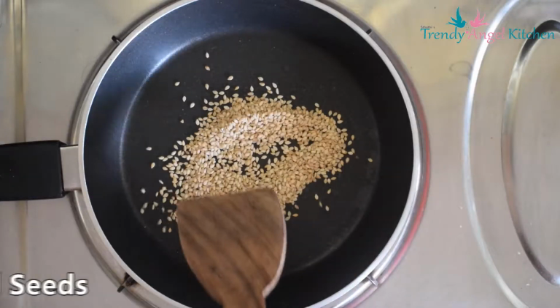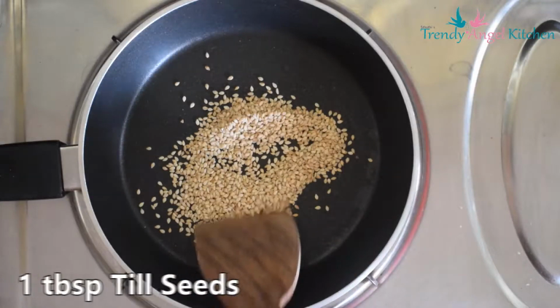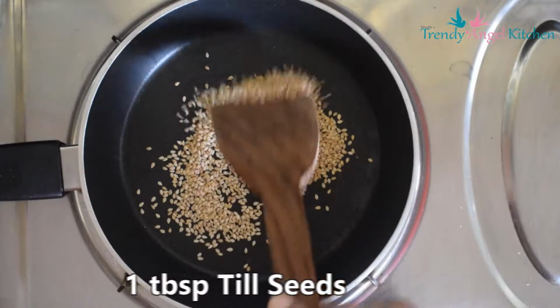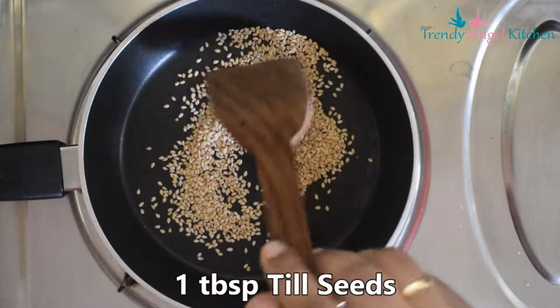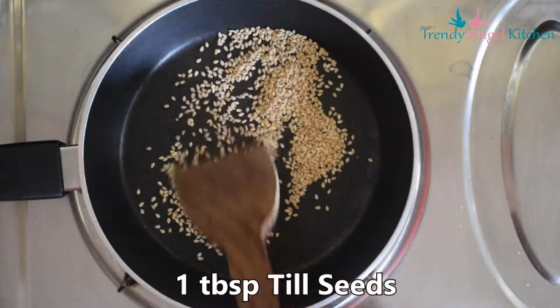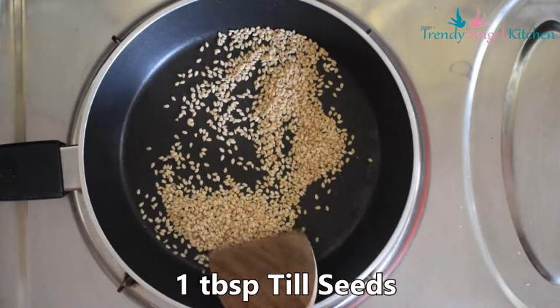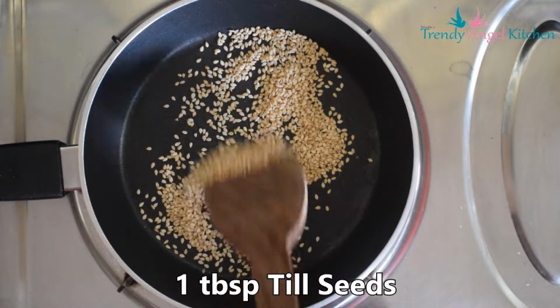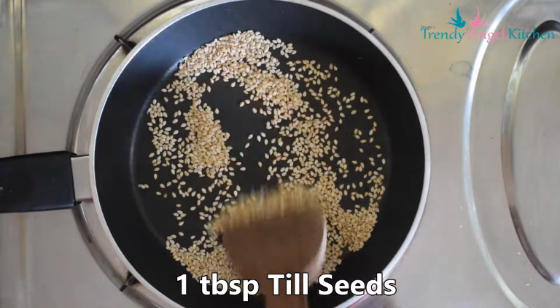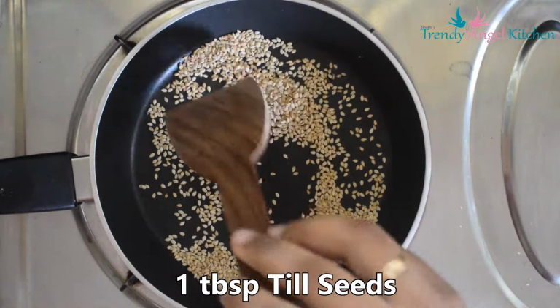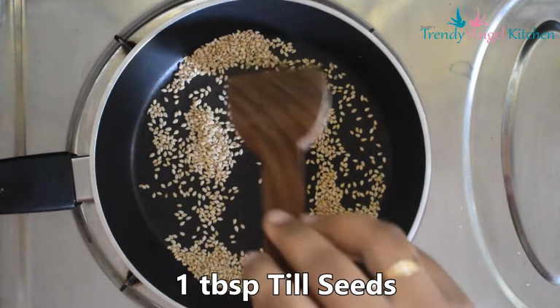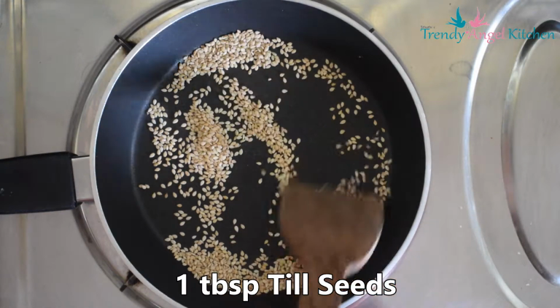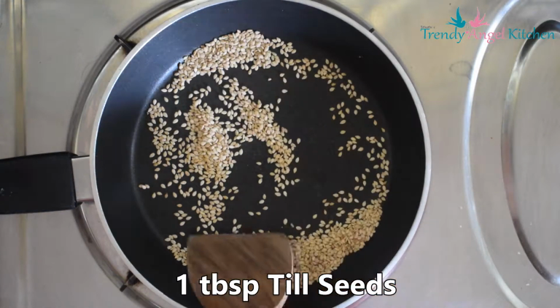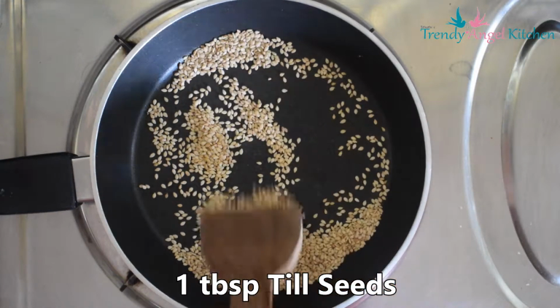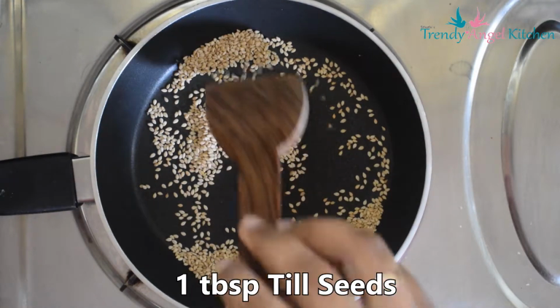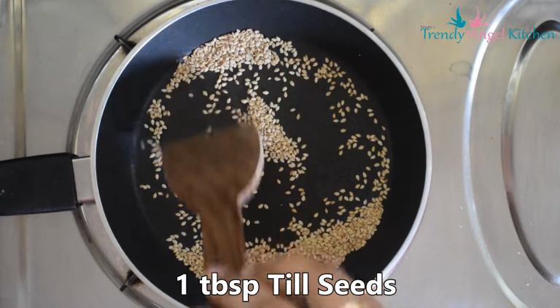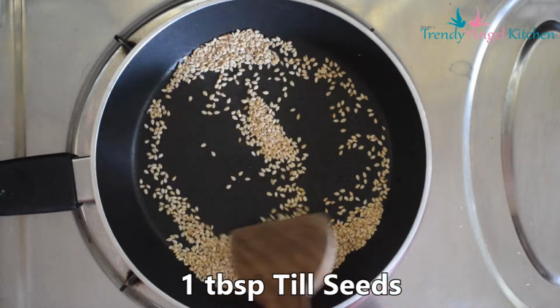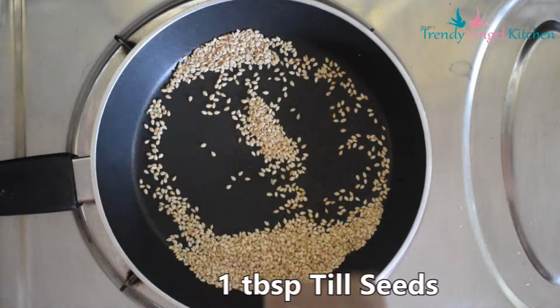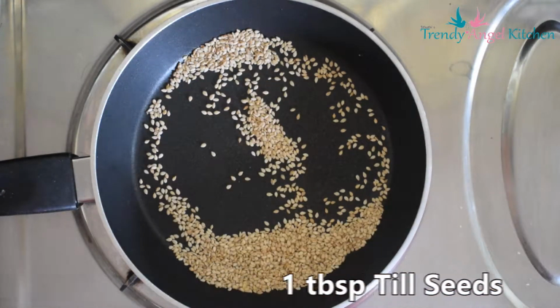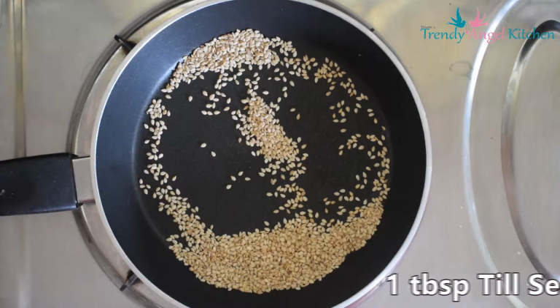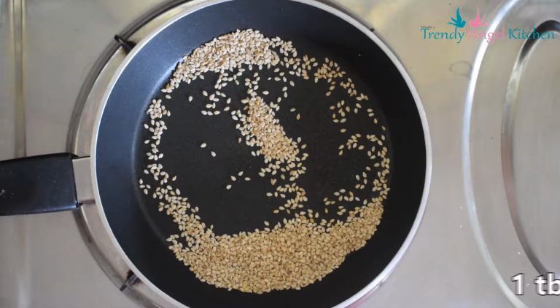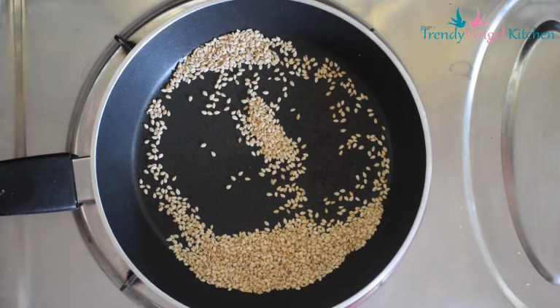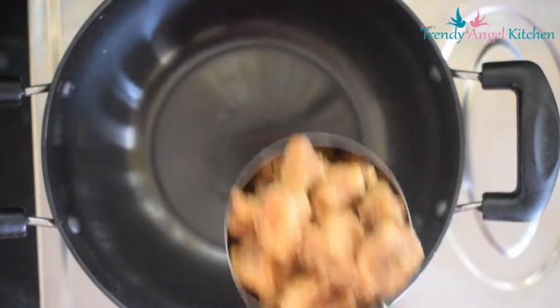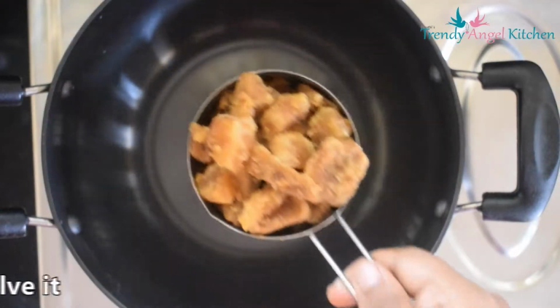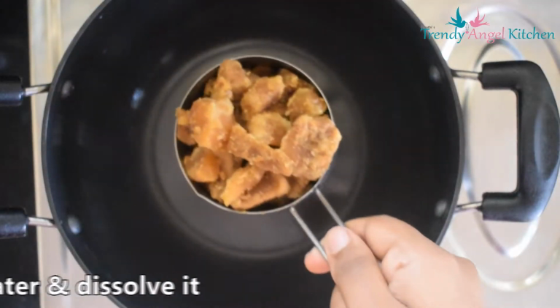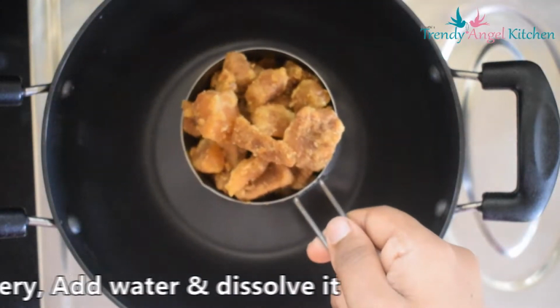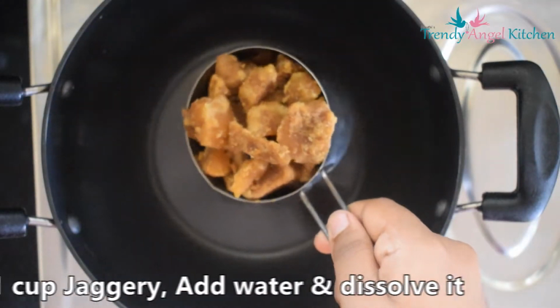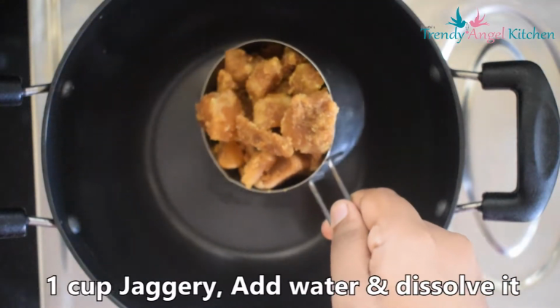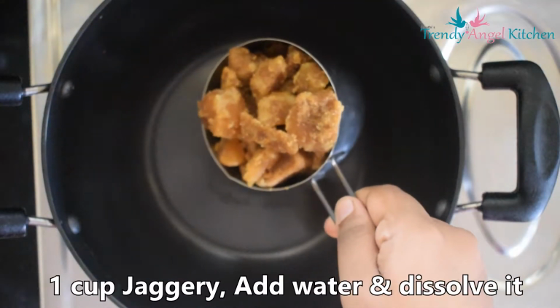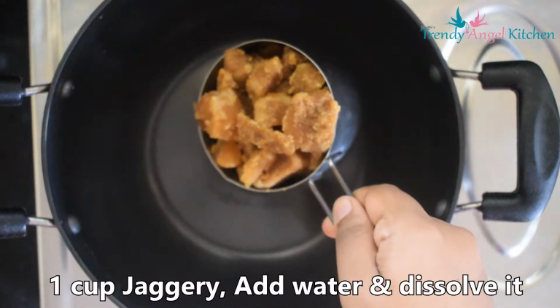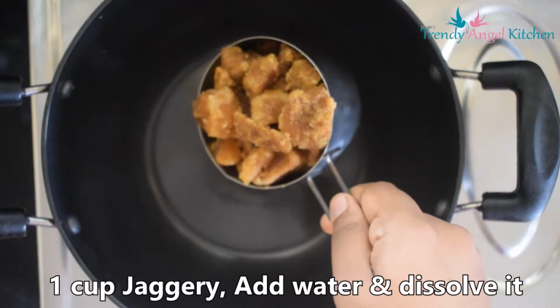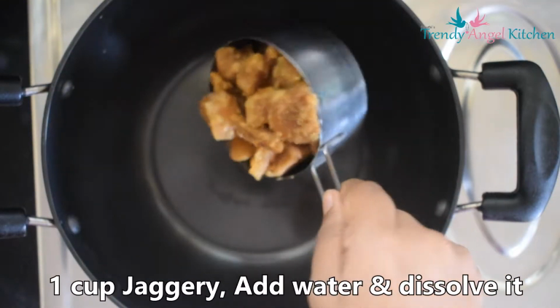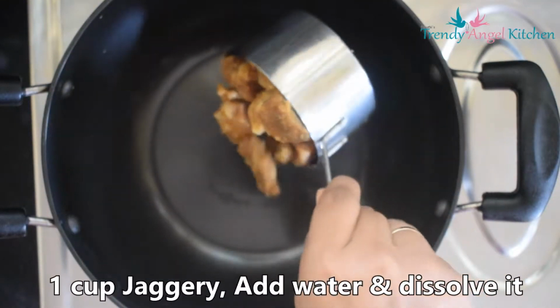Take a small pan. Add 1 tablespoon of sesame seeds and dry roast it for 2 to 3 minutes.